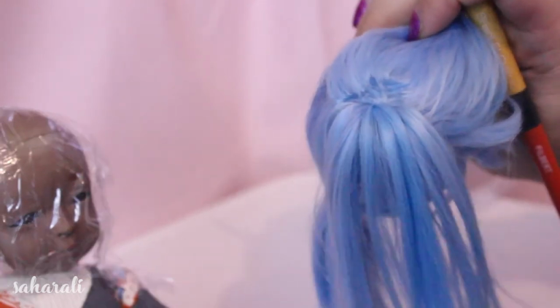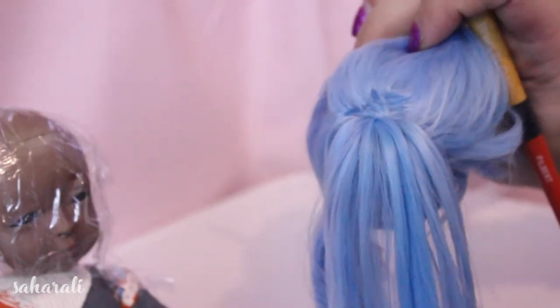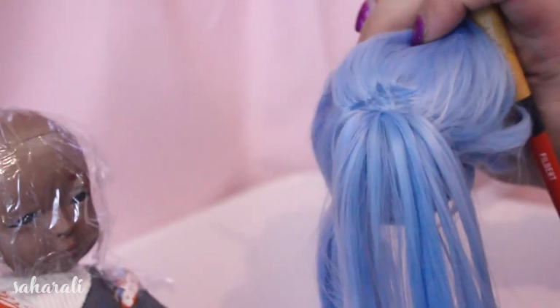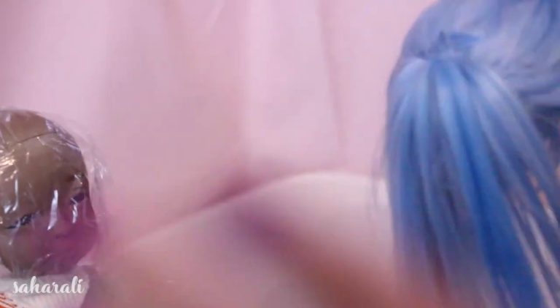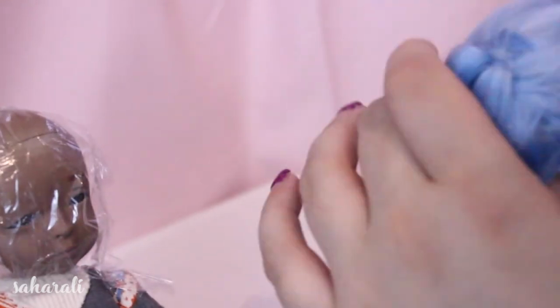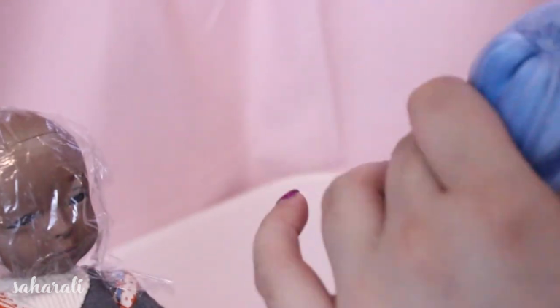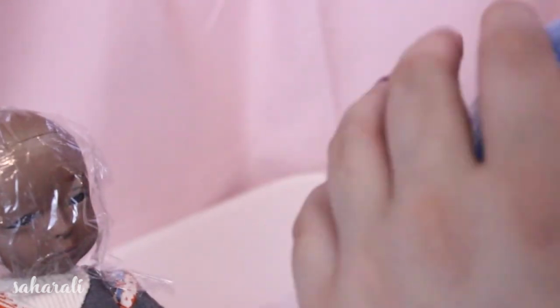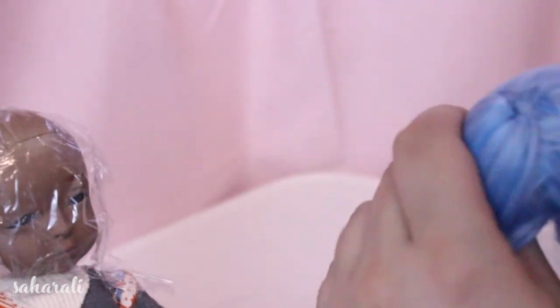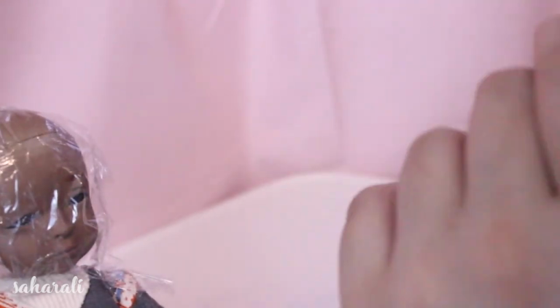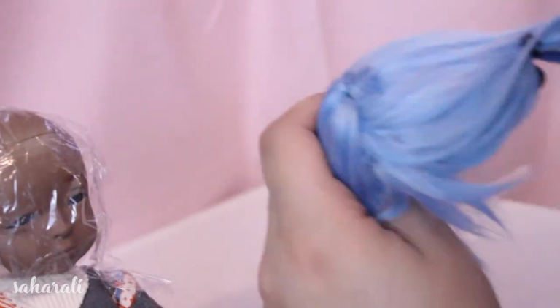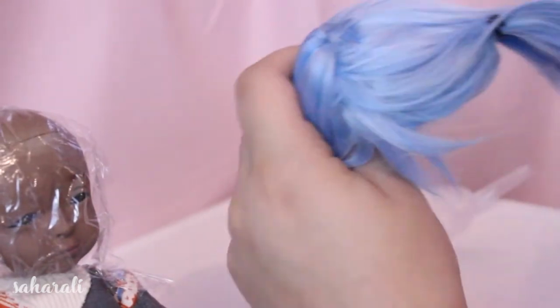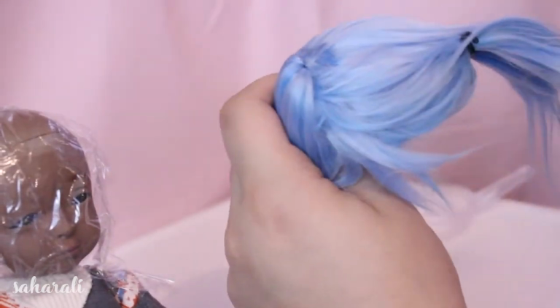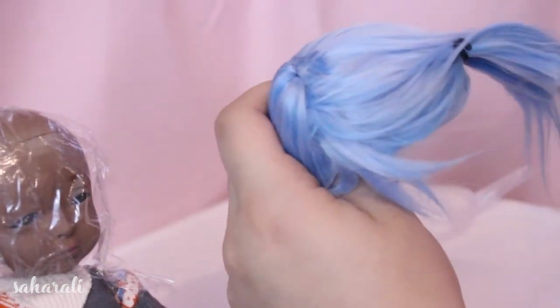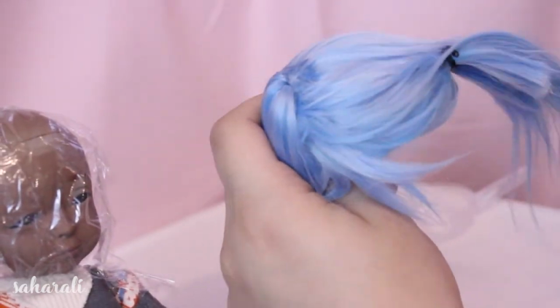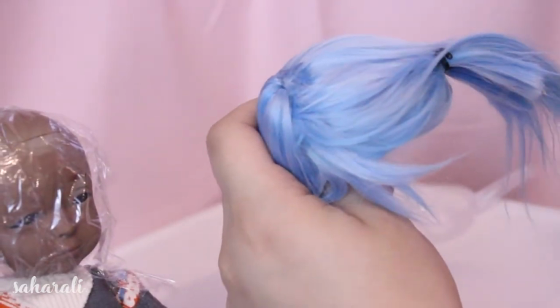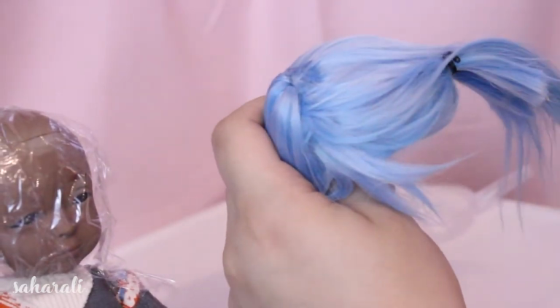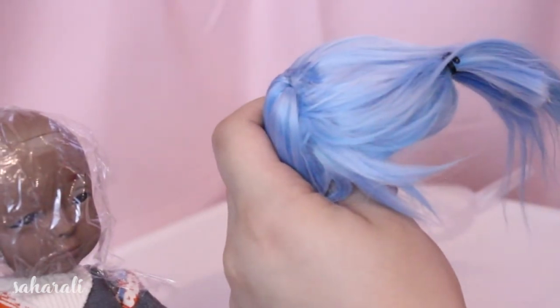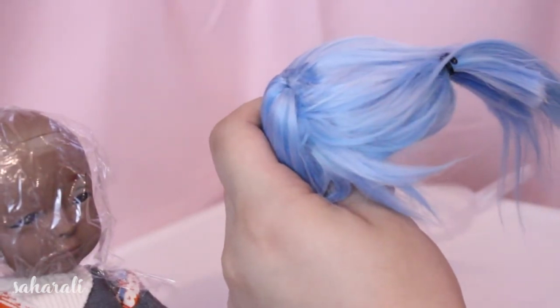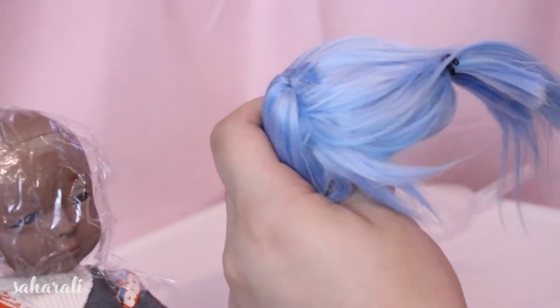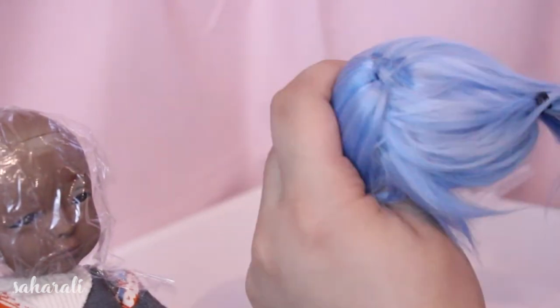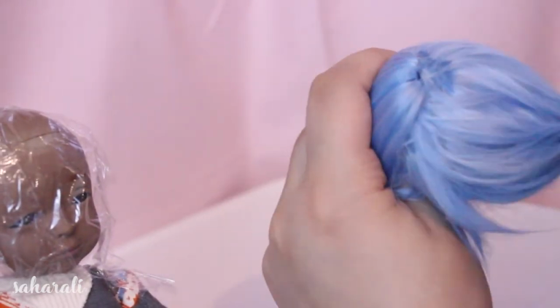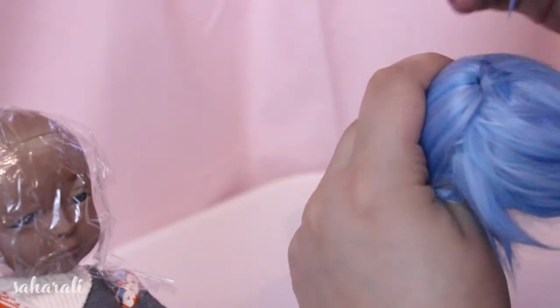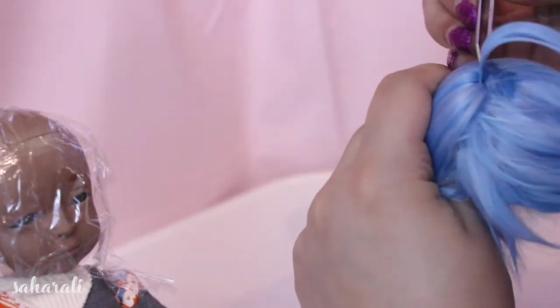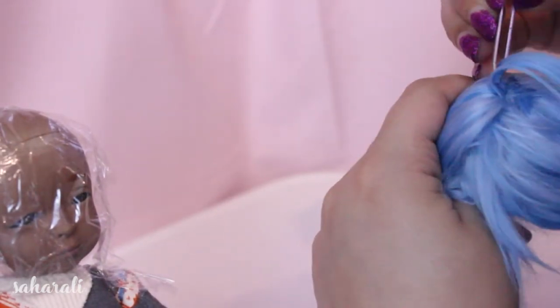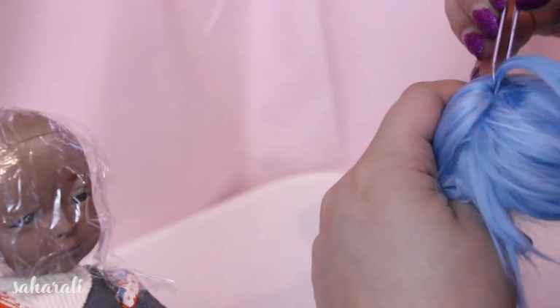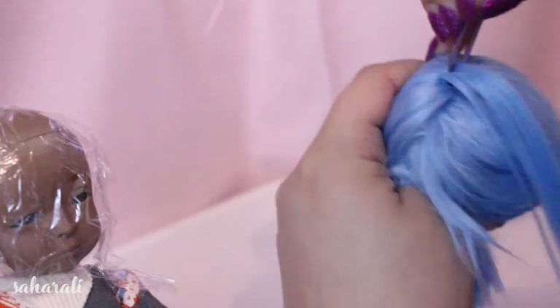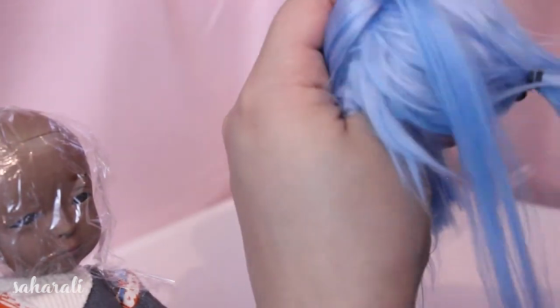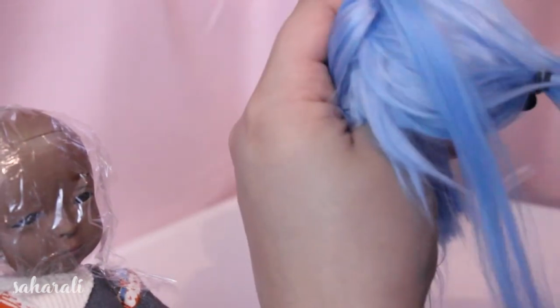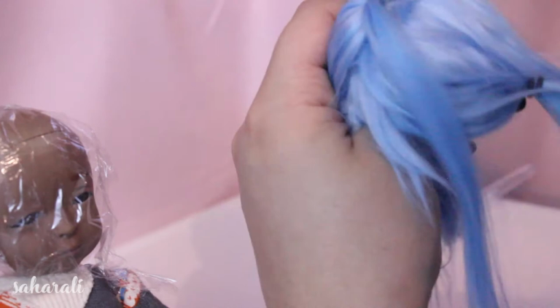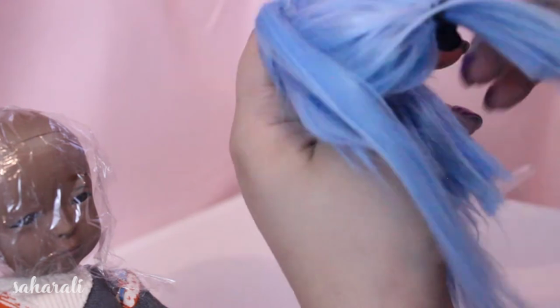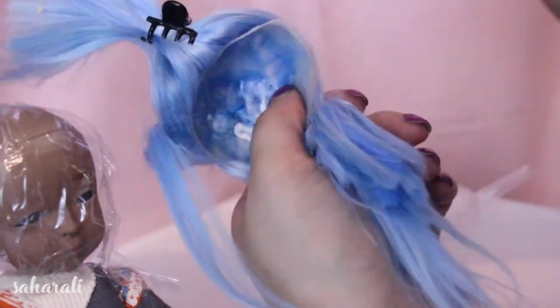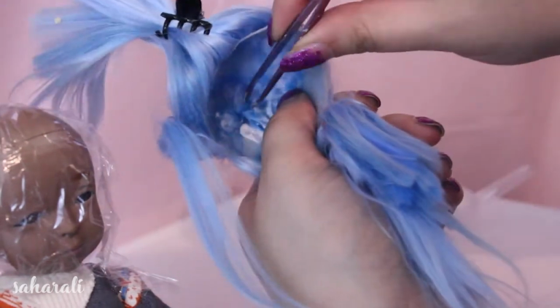You can be liberal with your glue usage here, it doesn't really matter. In fact it makes your wig cap stronger.